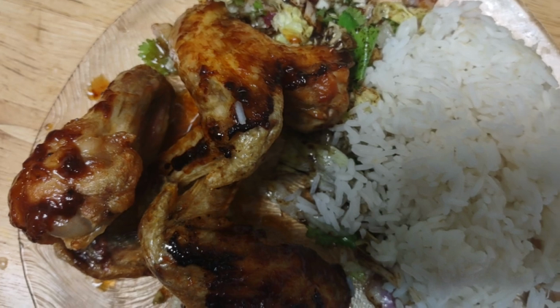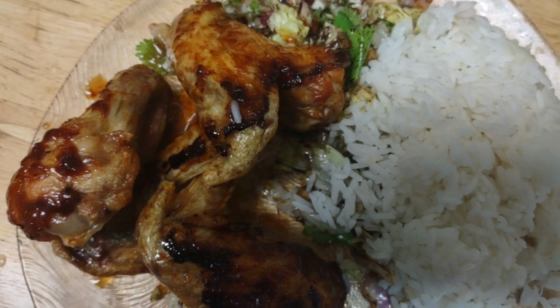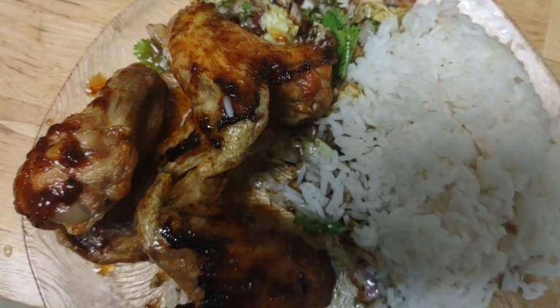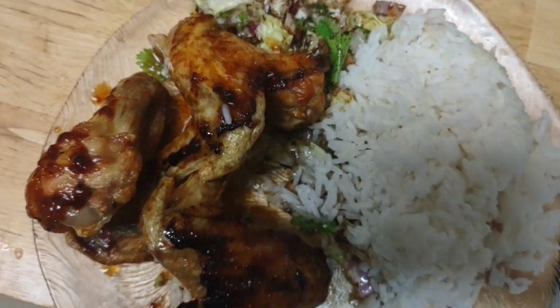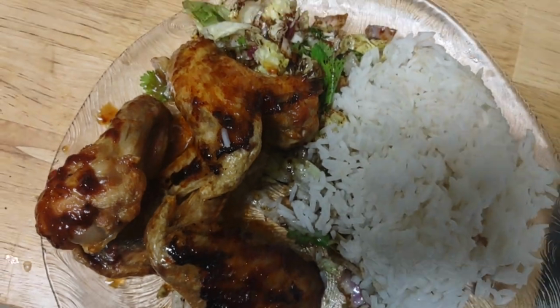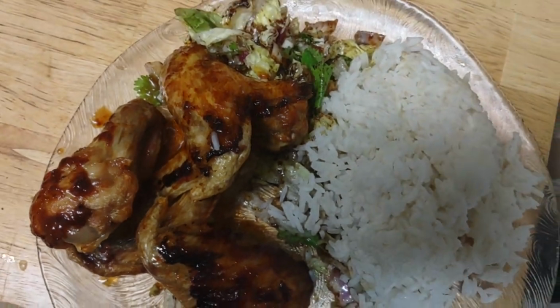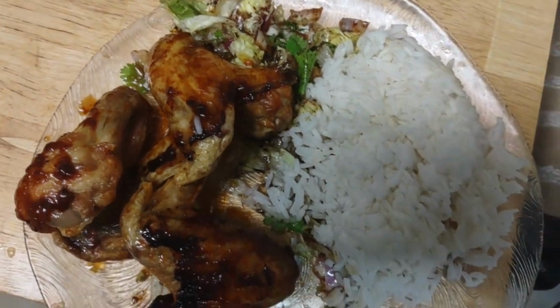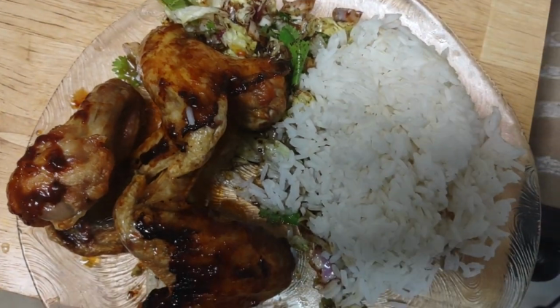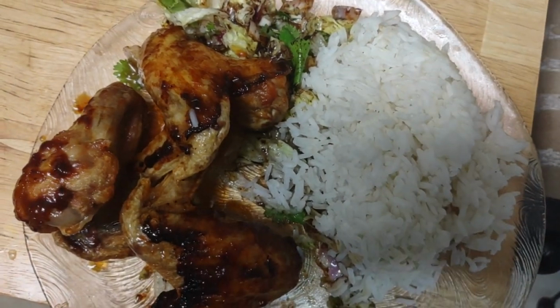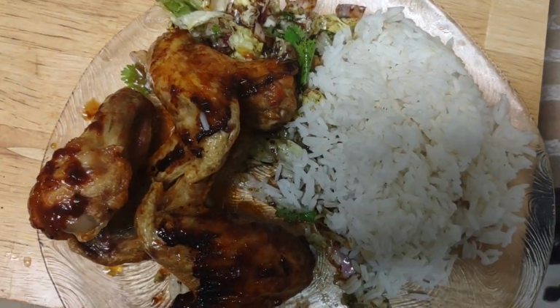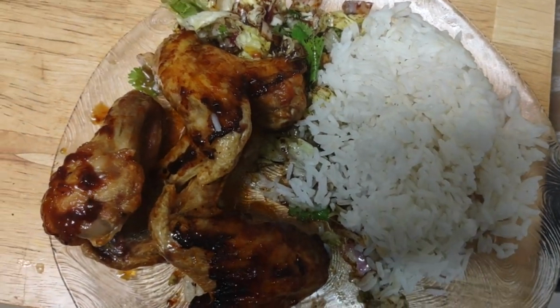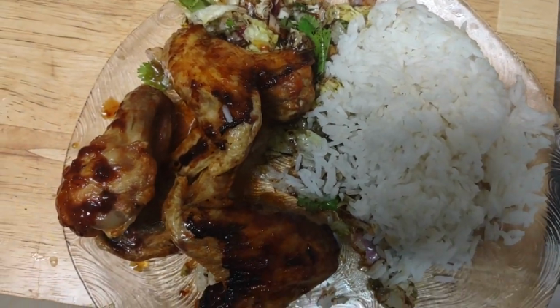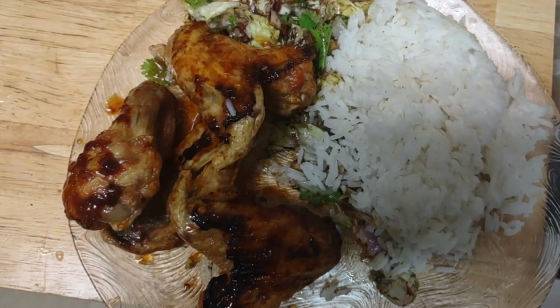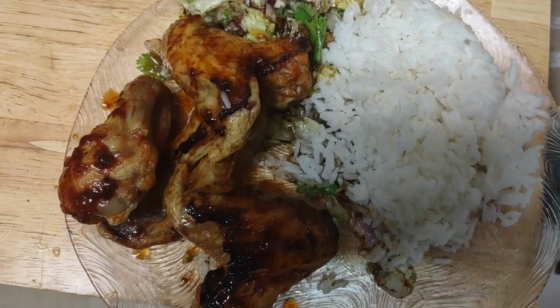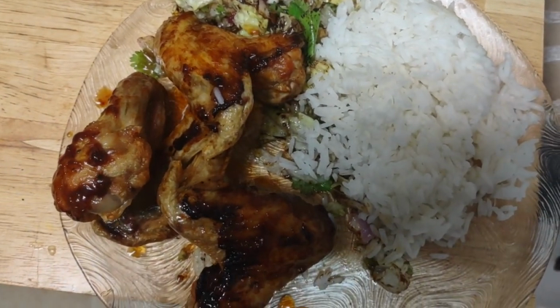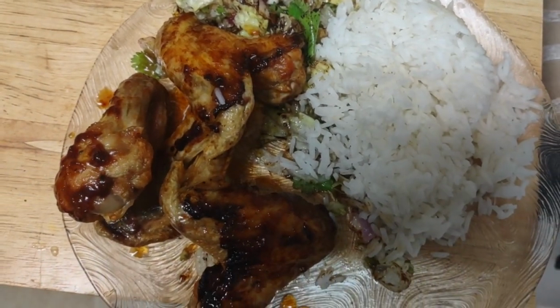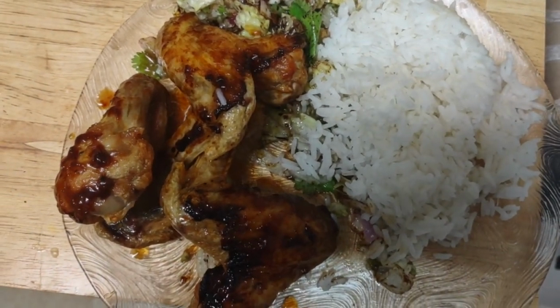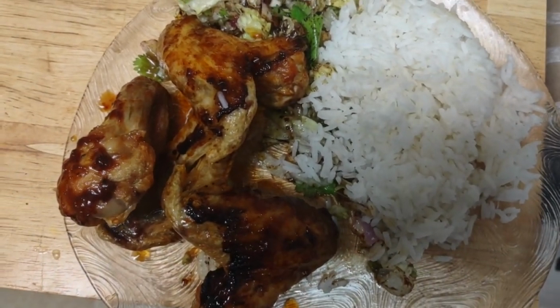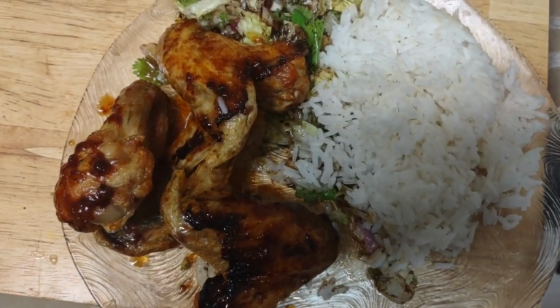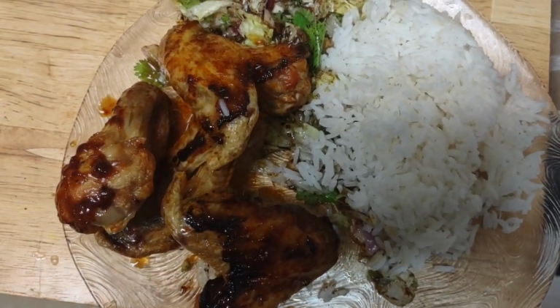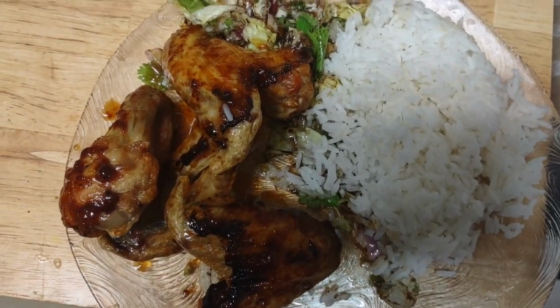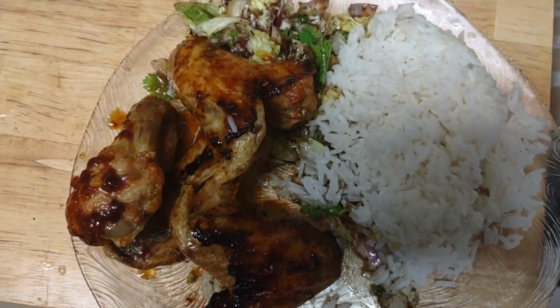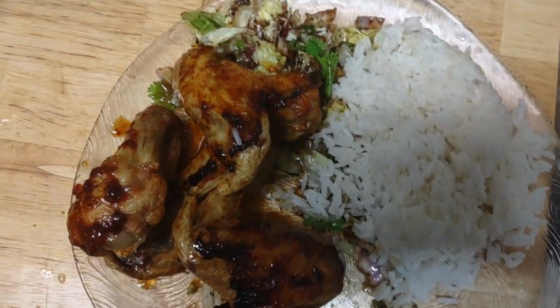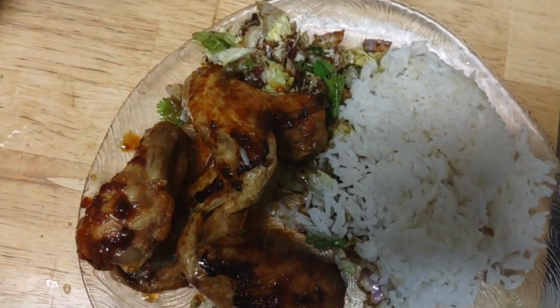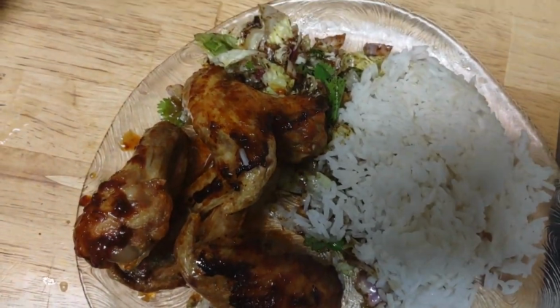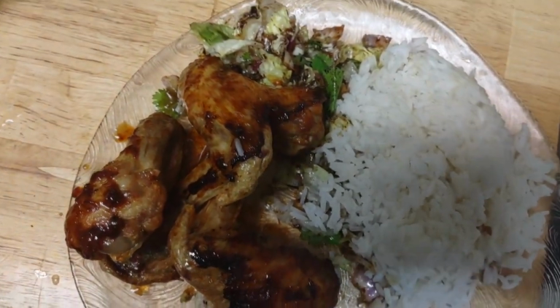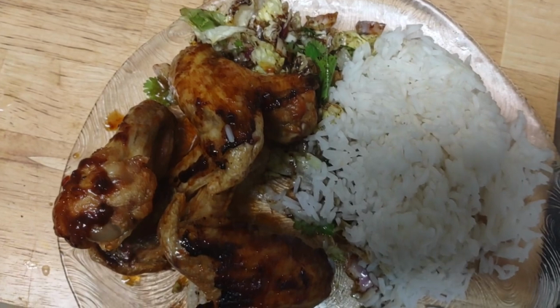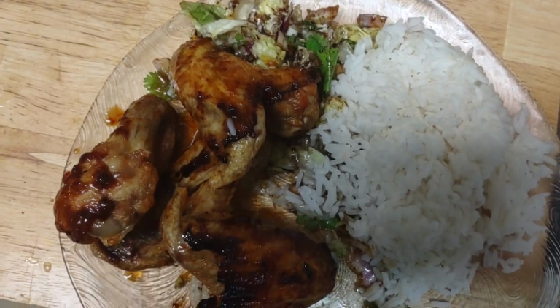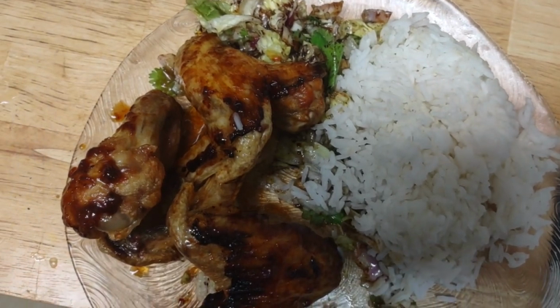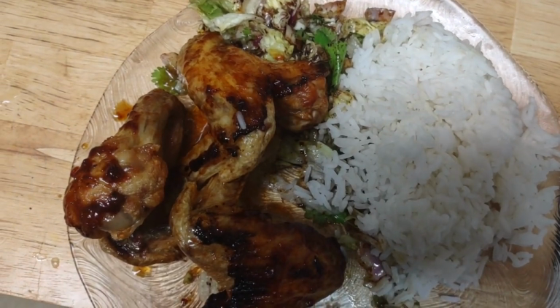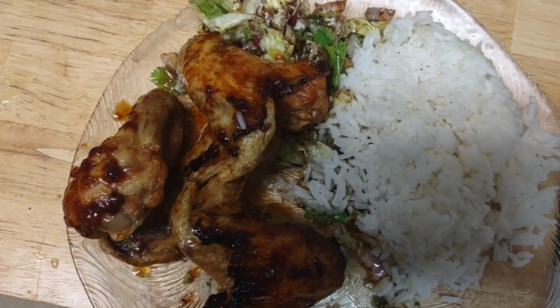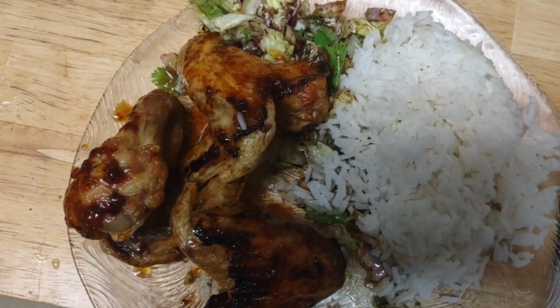Hello, hello. So I made myself some barbecue chicken today with a little salad and white rice.